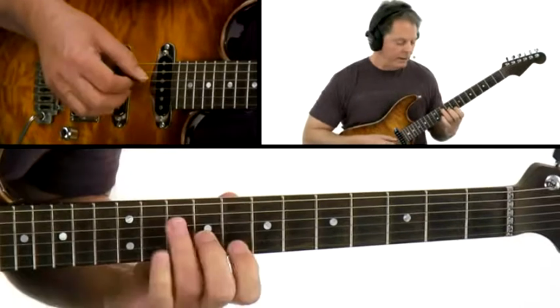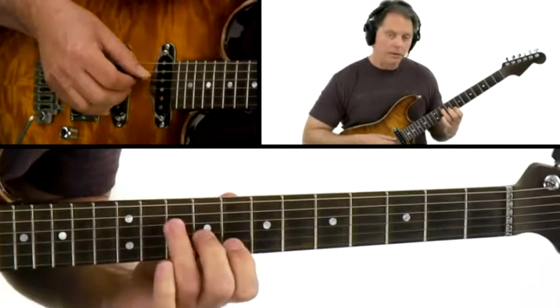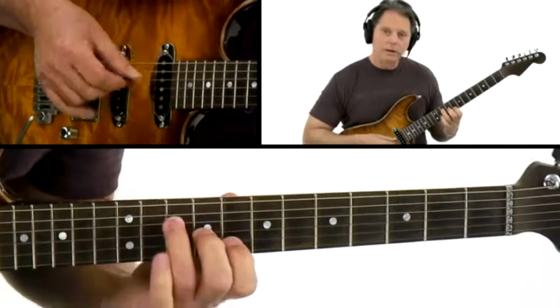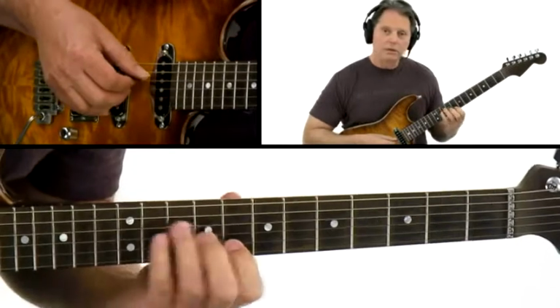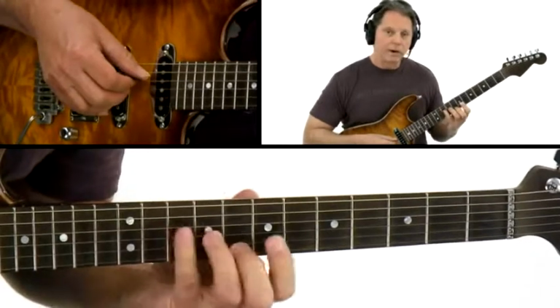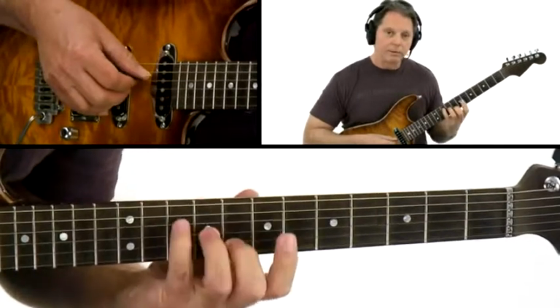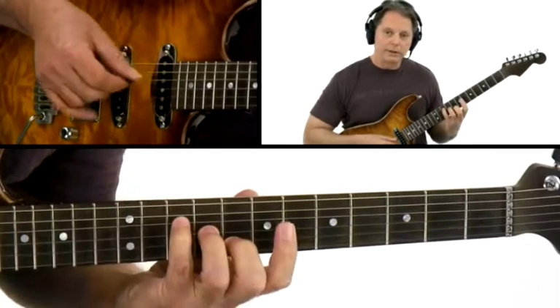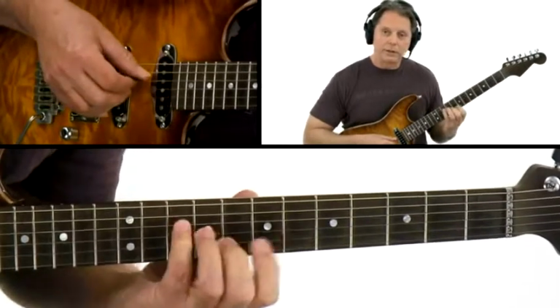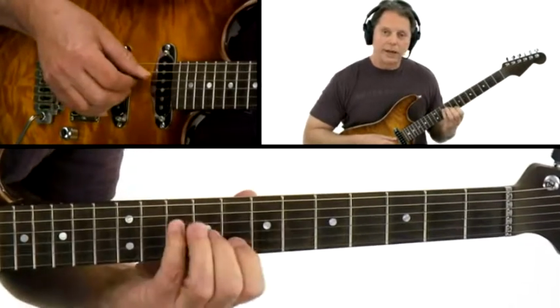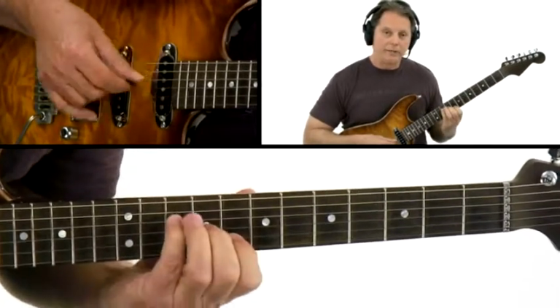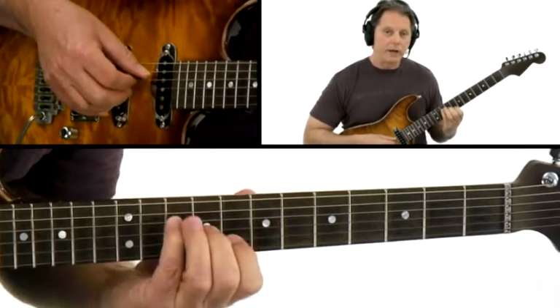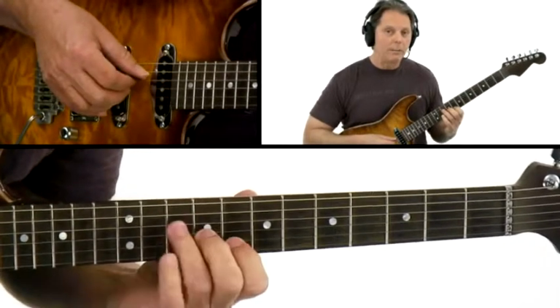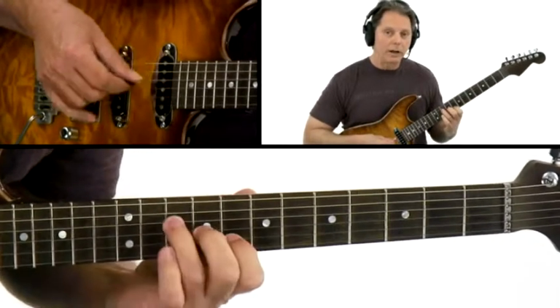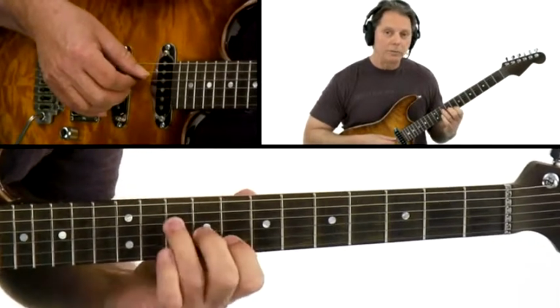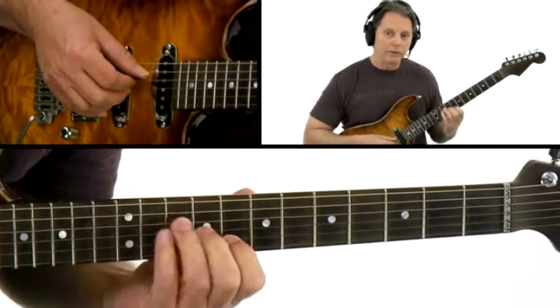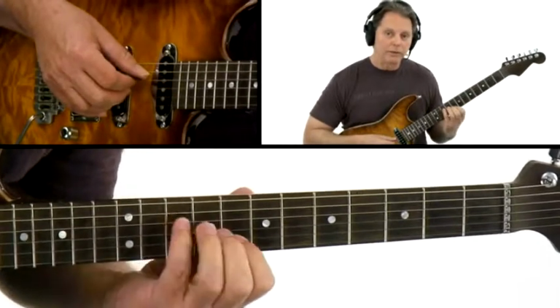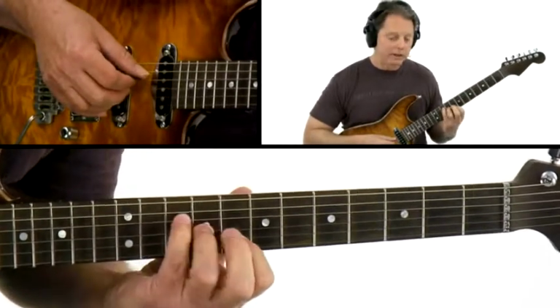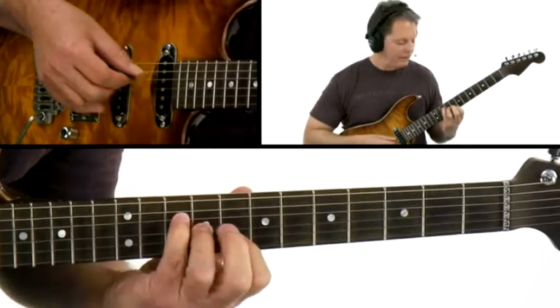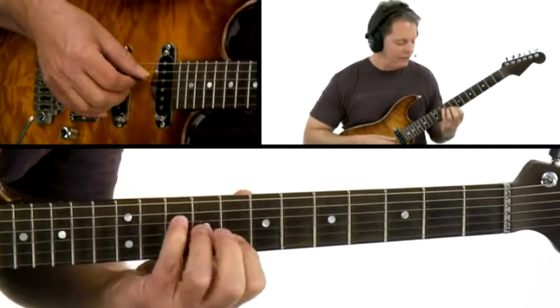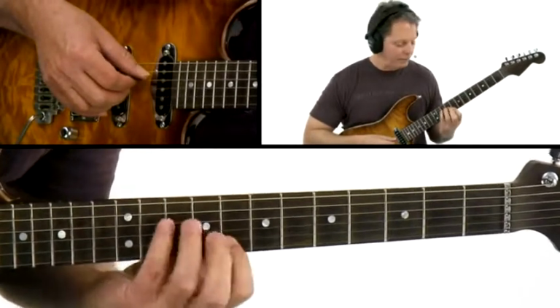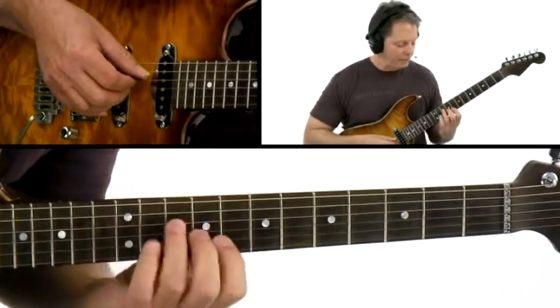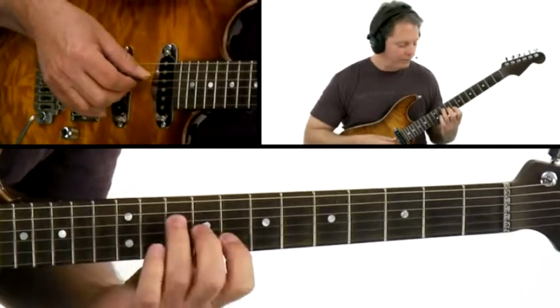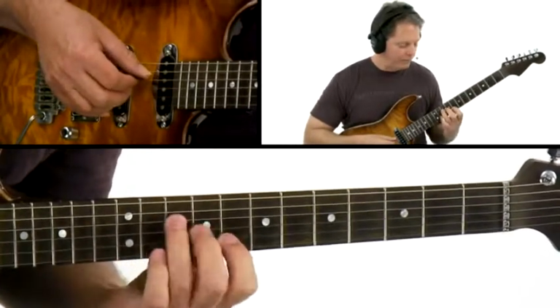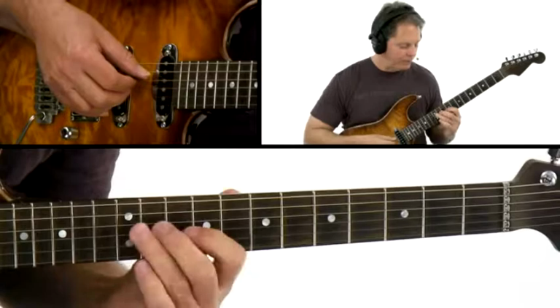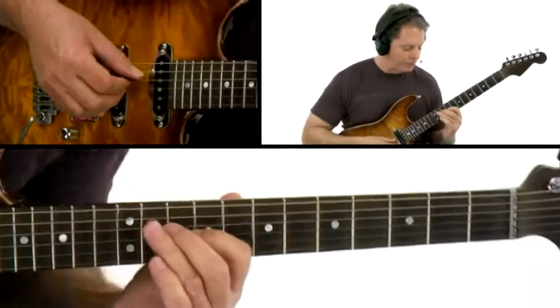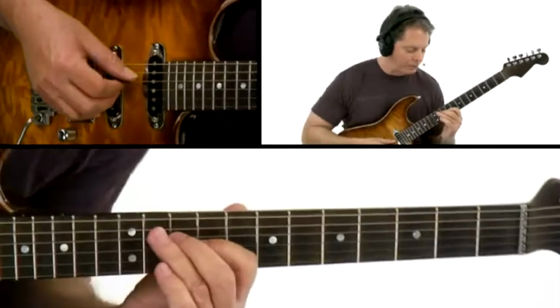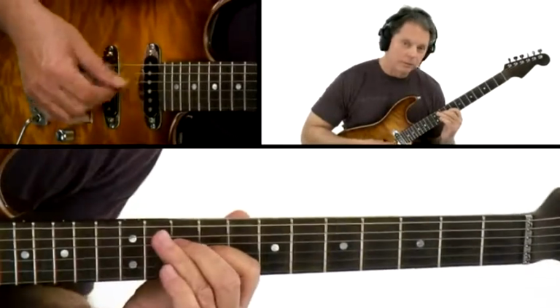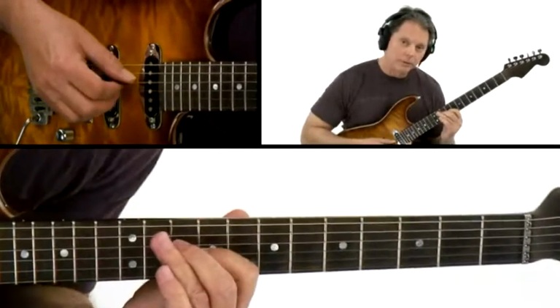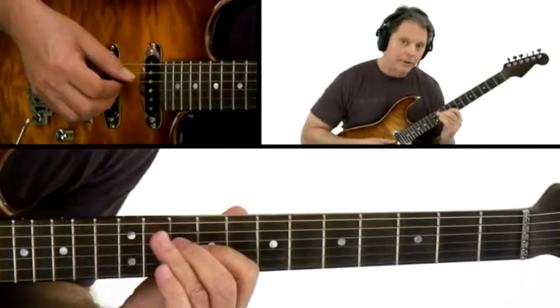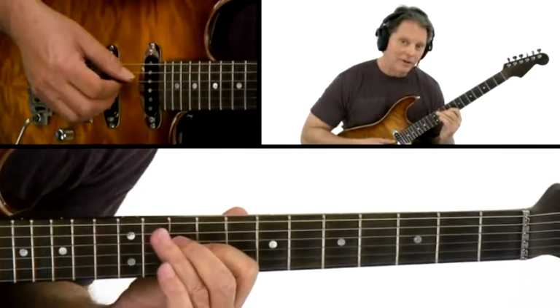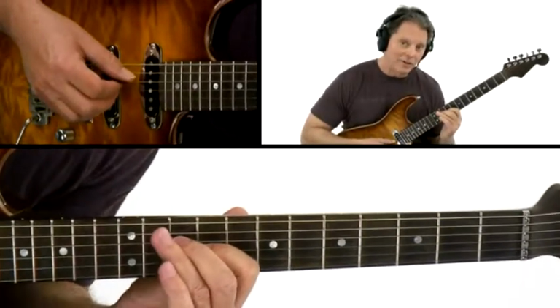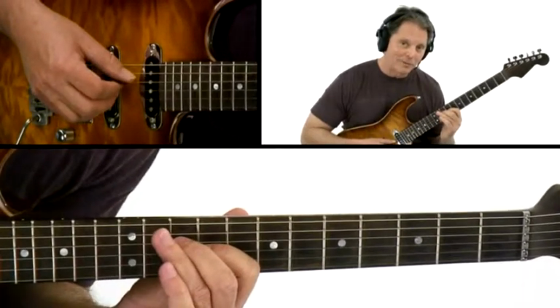Try to play these with every possible fingering, even if it's something very peculiar, like a crossbar.